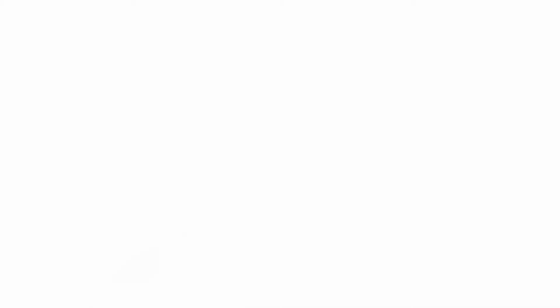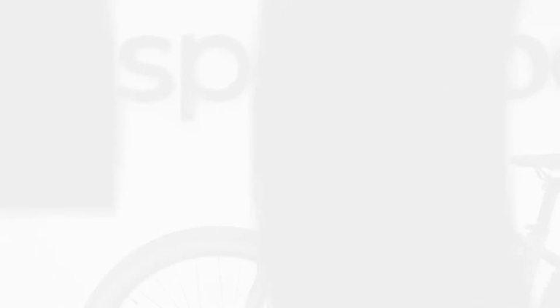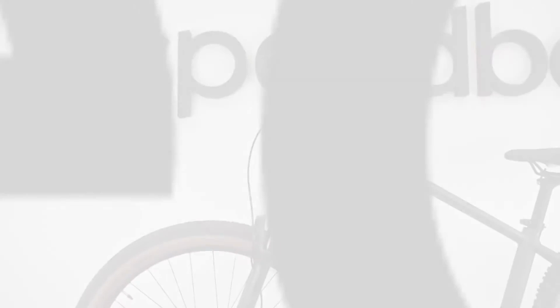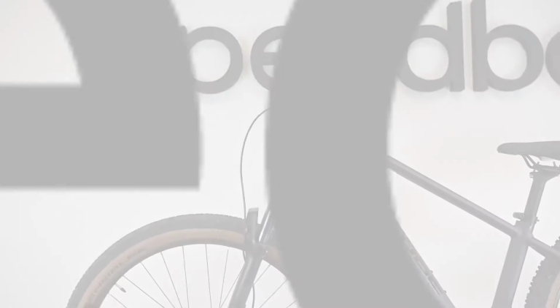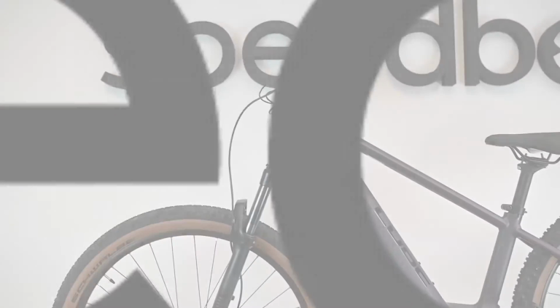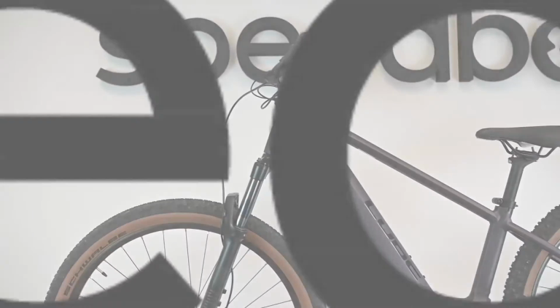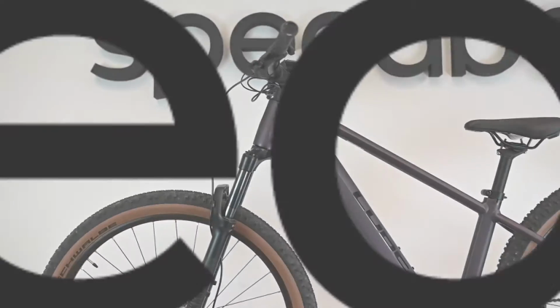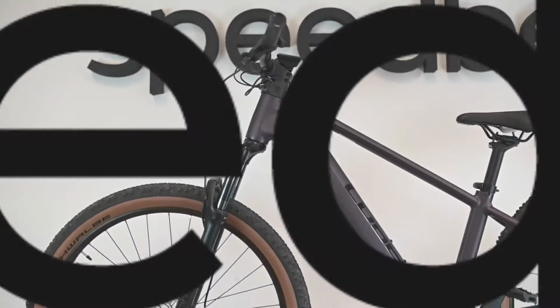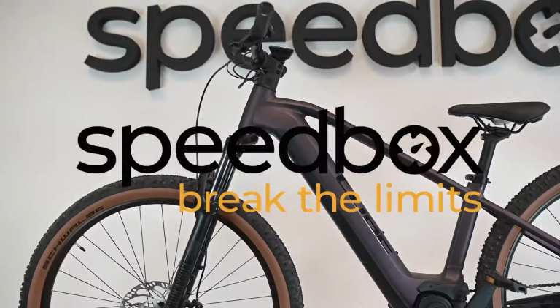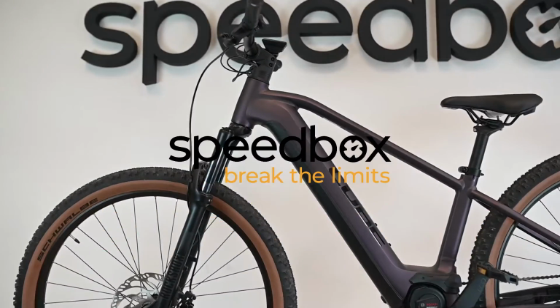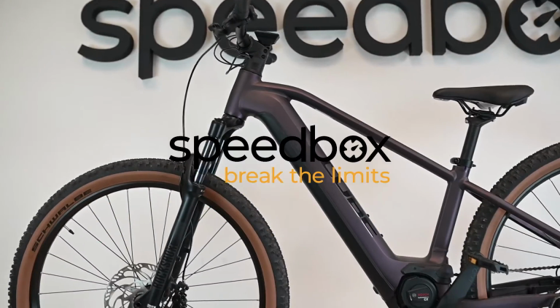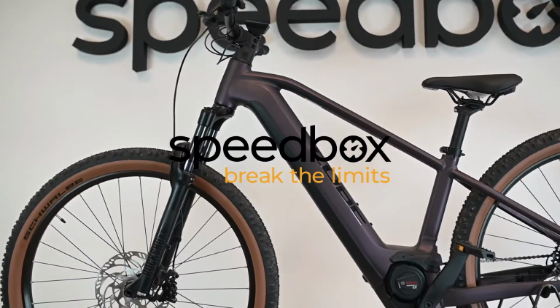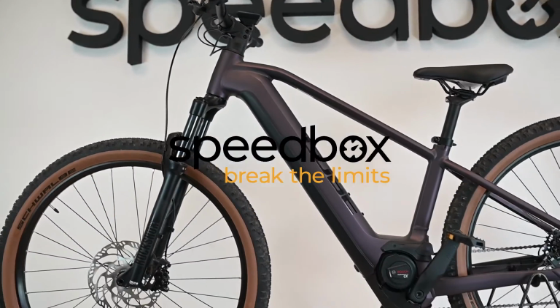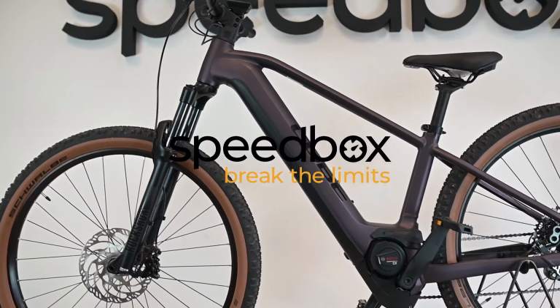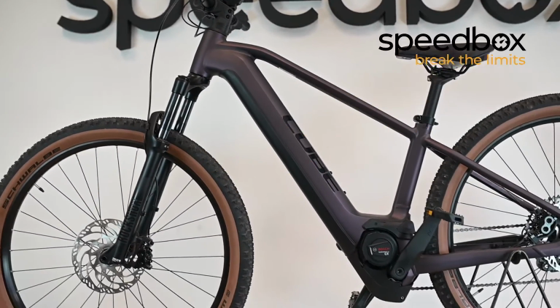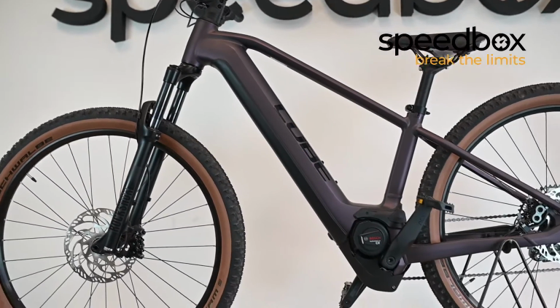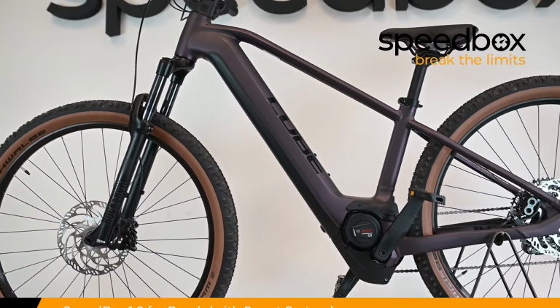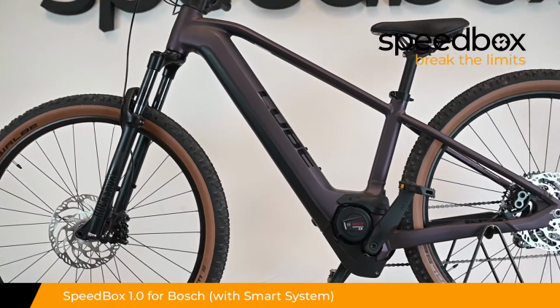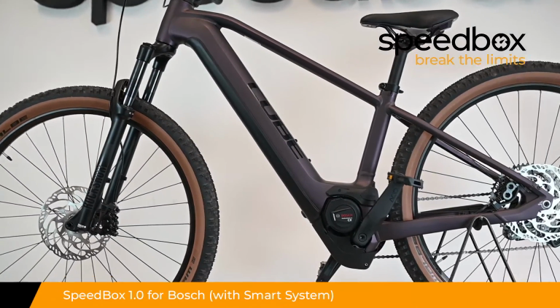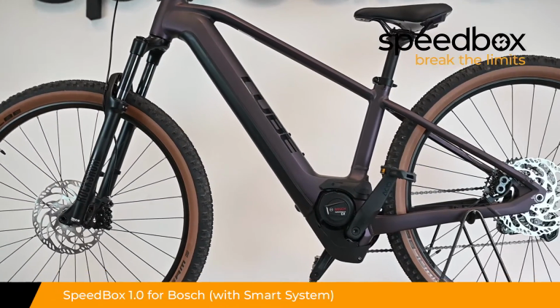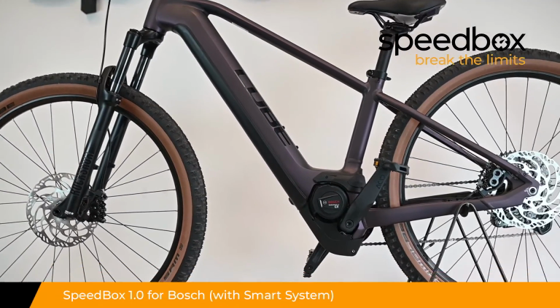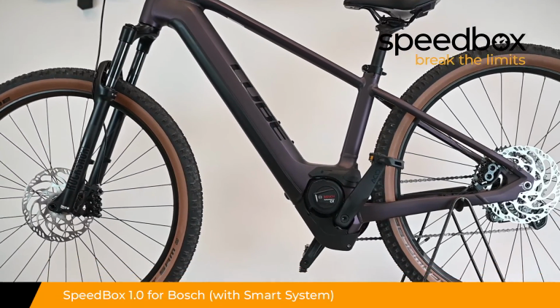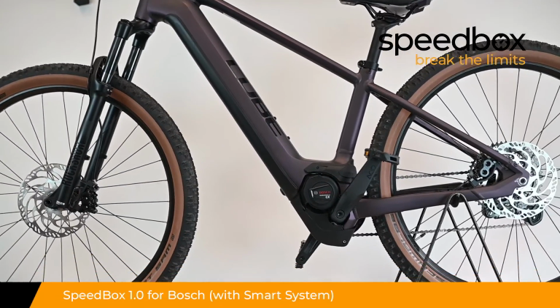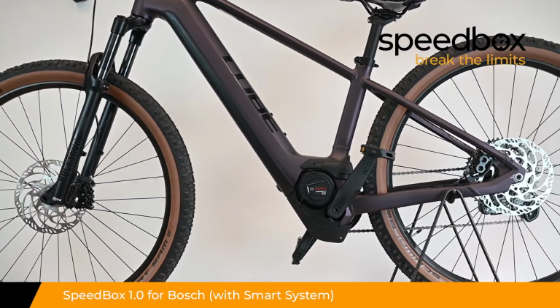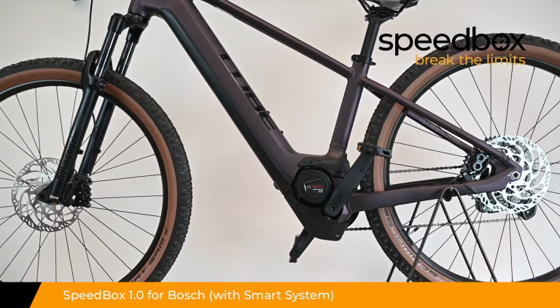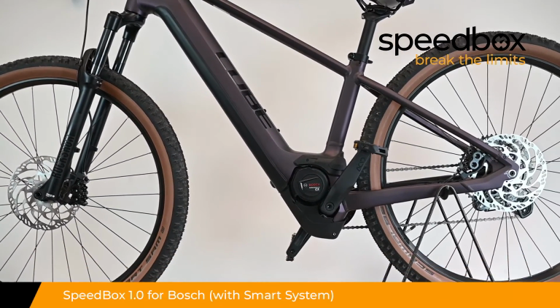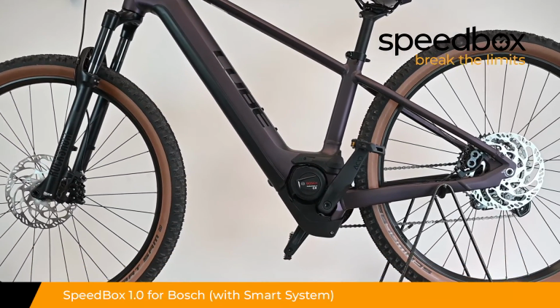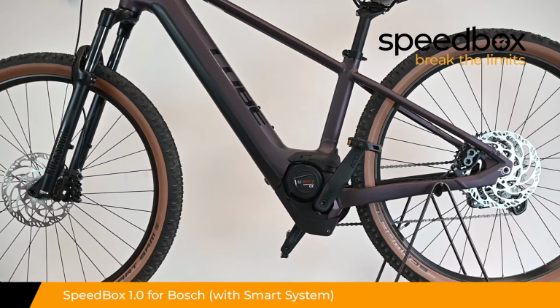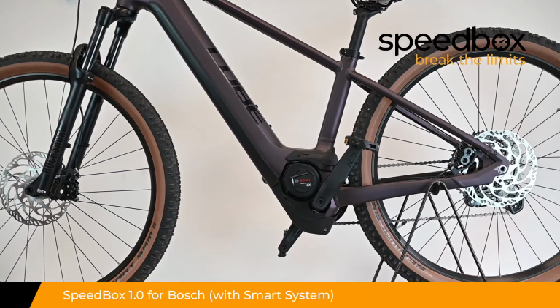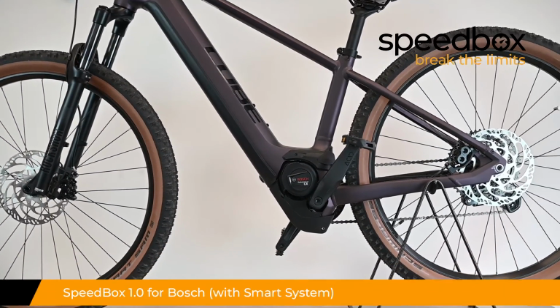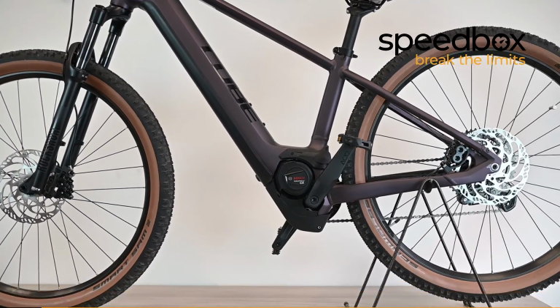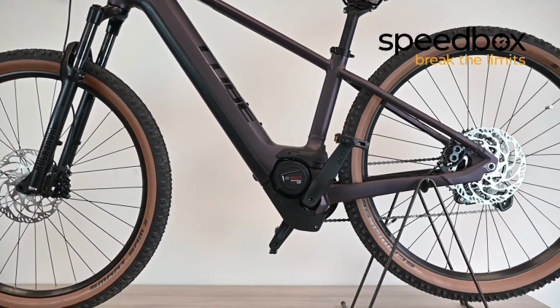Speedbox. Break the limits. Speedbox 1.0 for Bosch, with smart system.